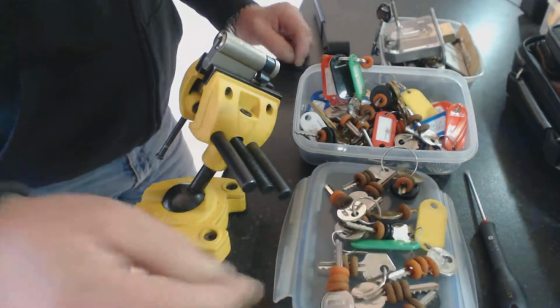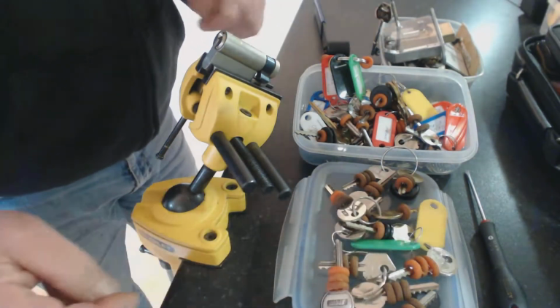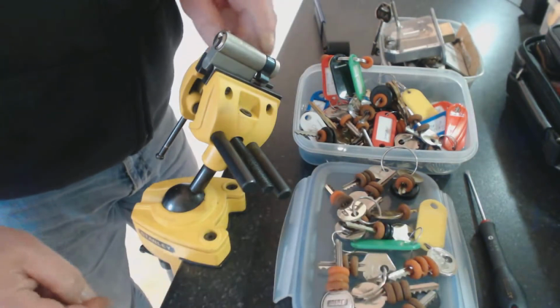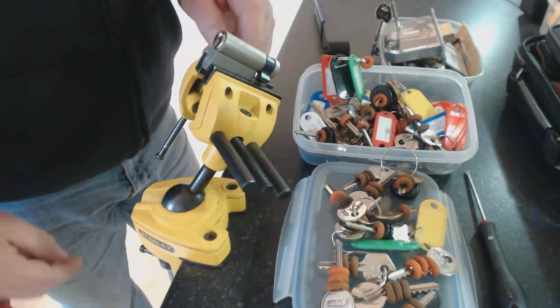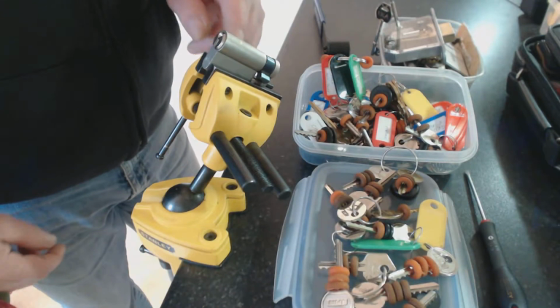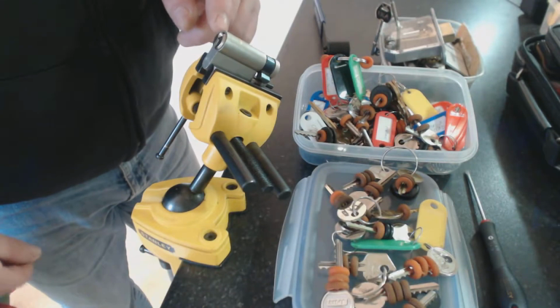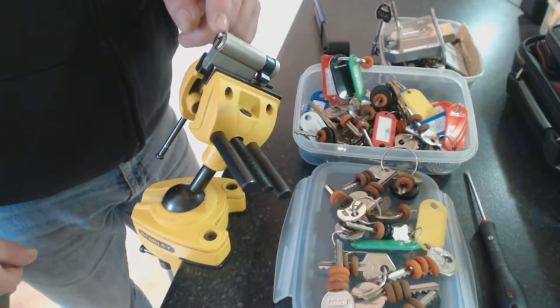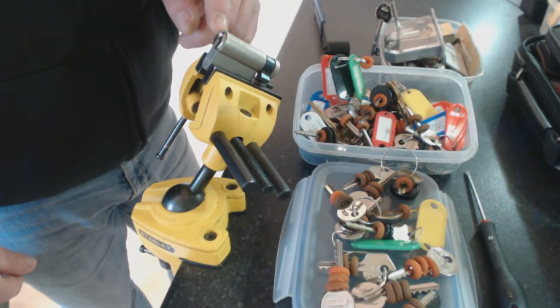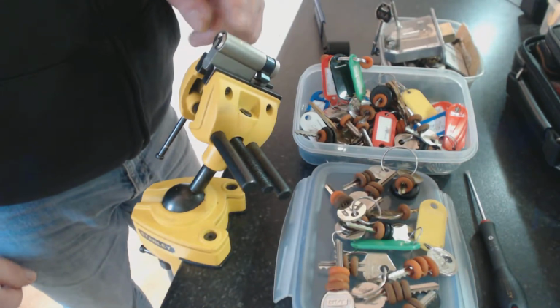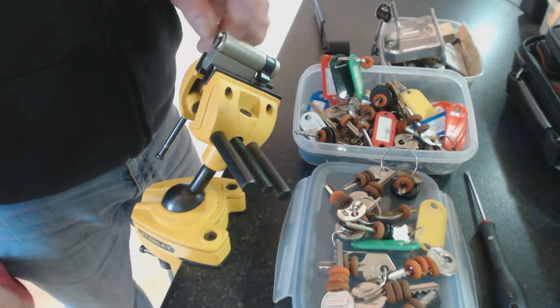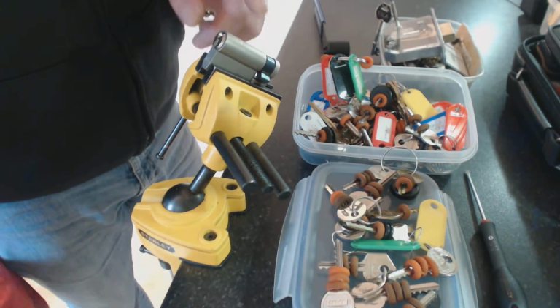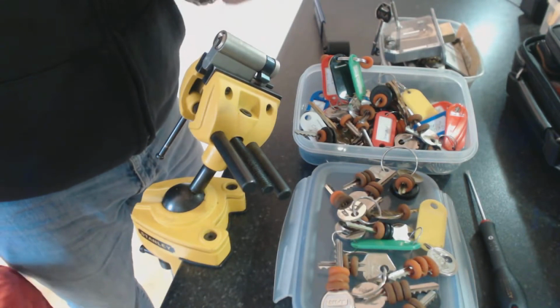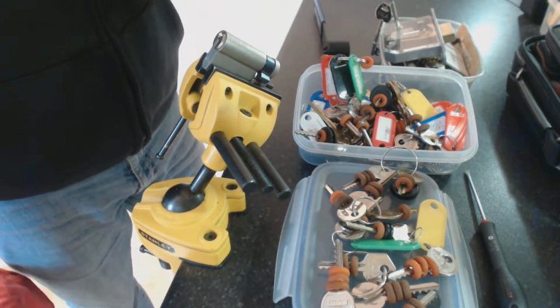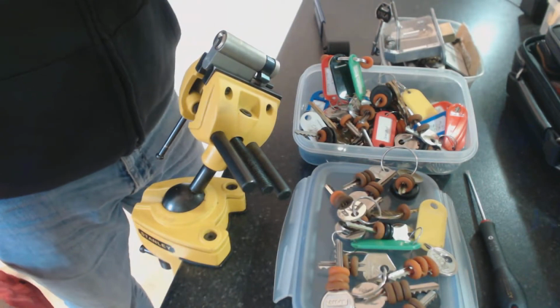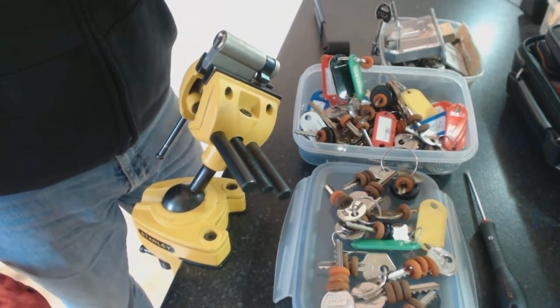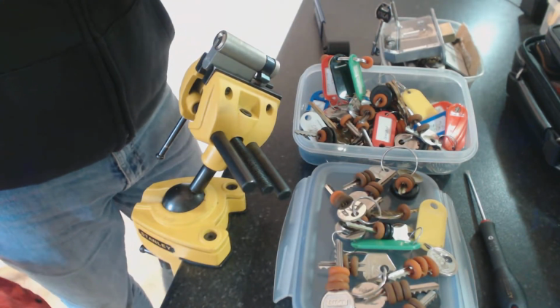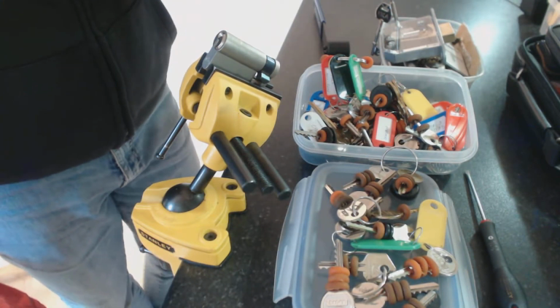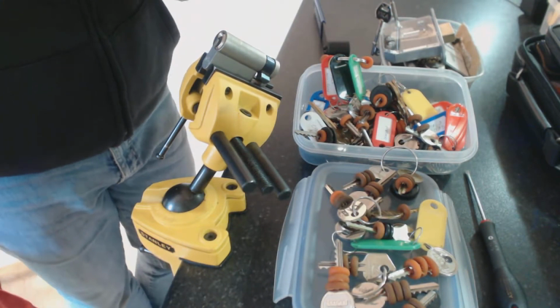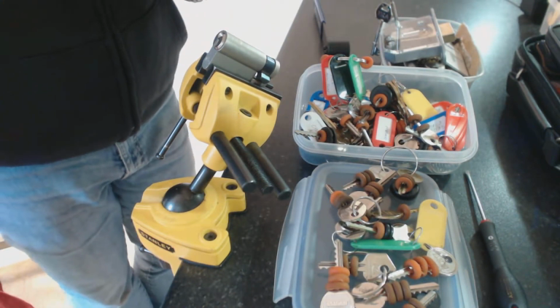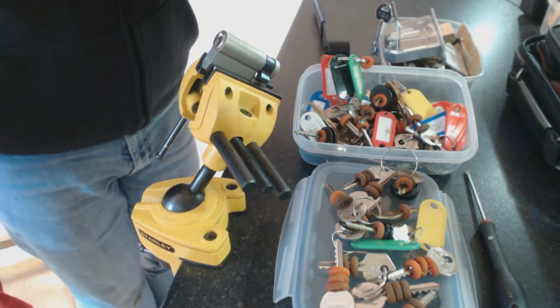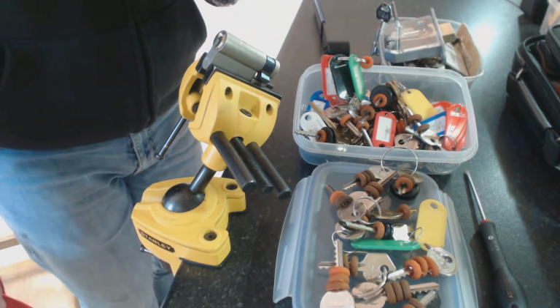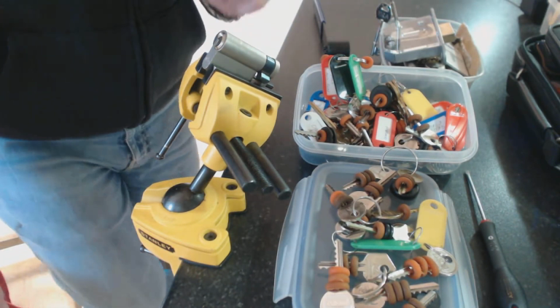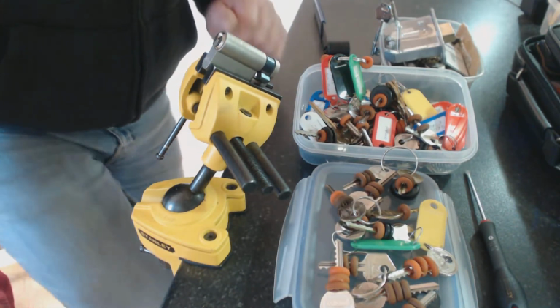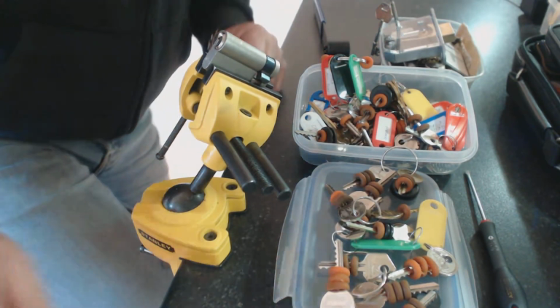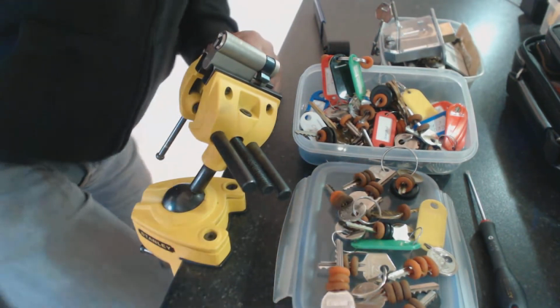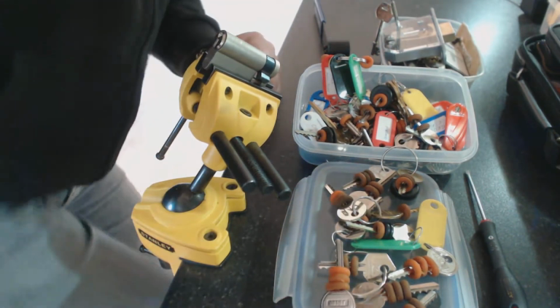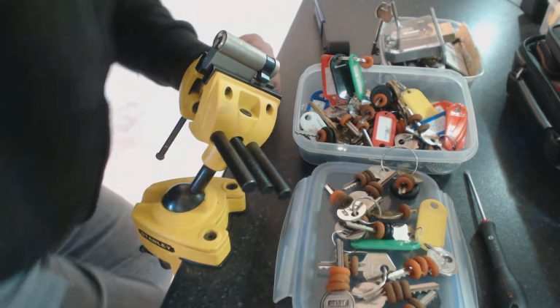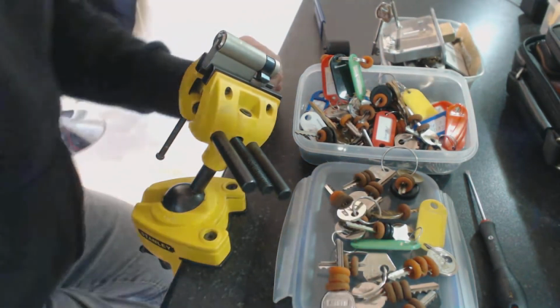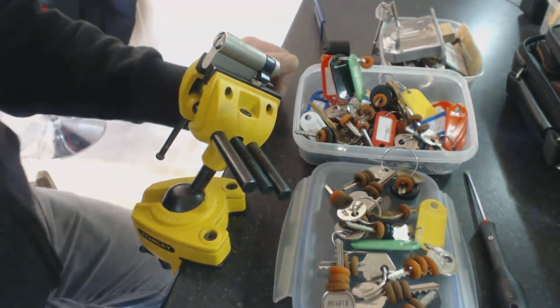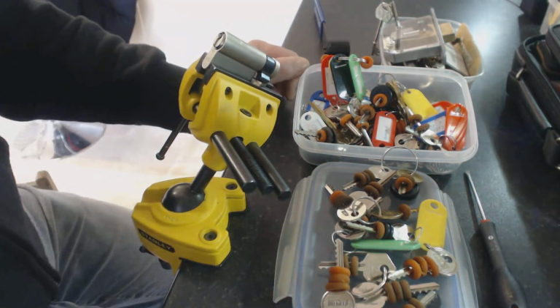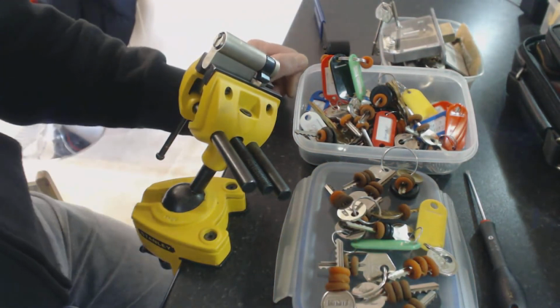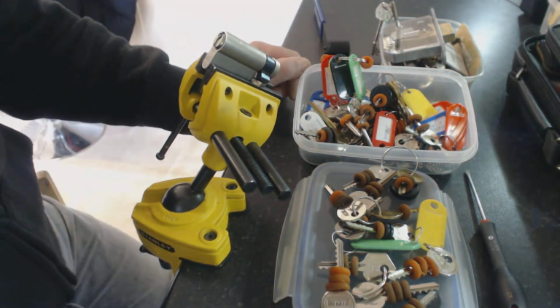Half cylinder, six pin, bumped open. Thank you for watching, thank you very much.